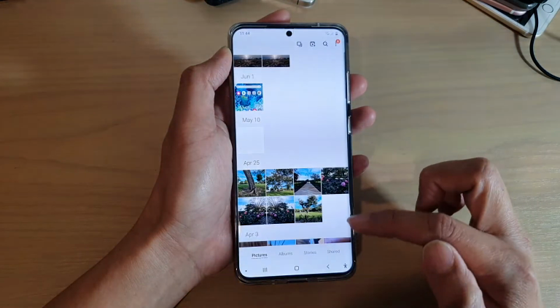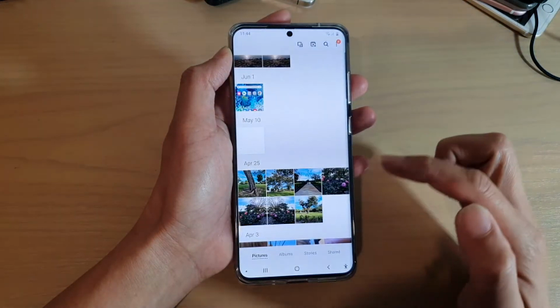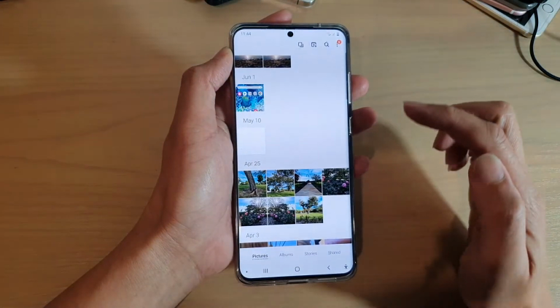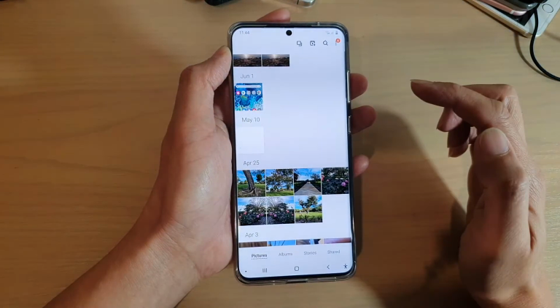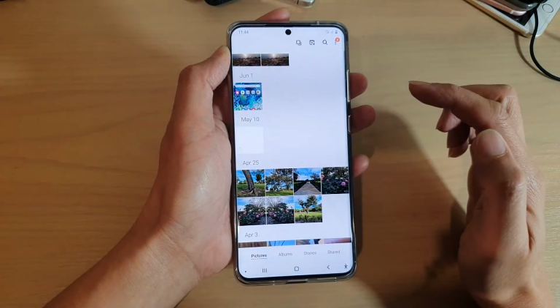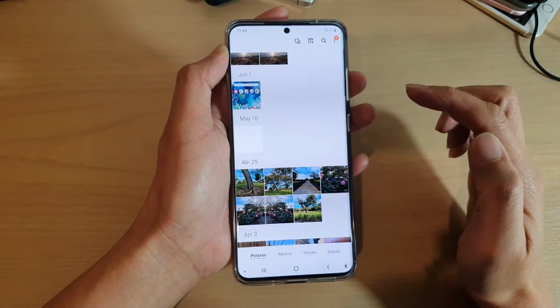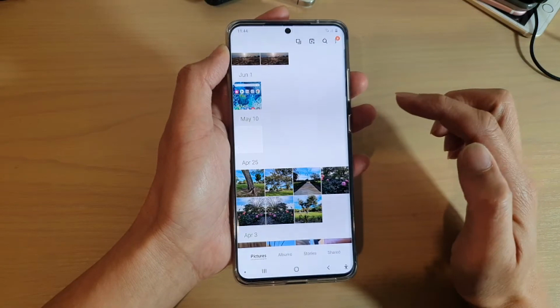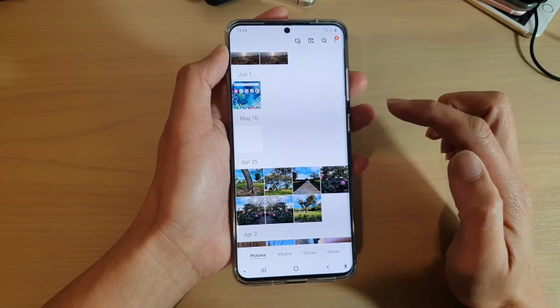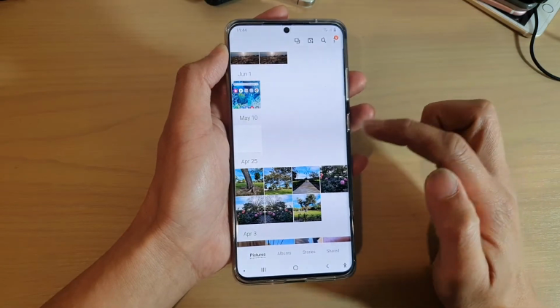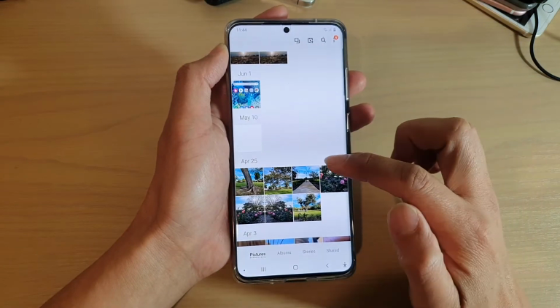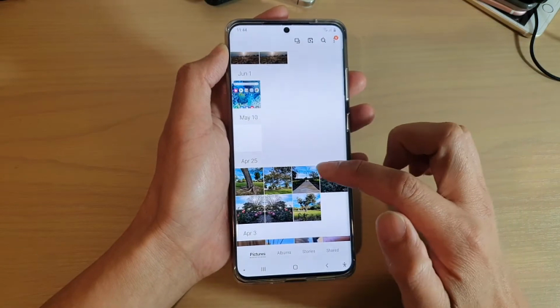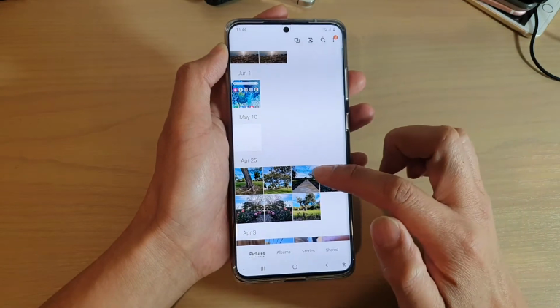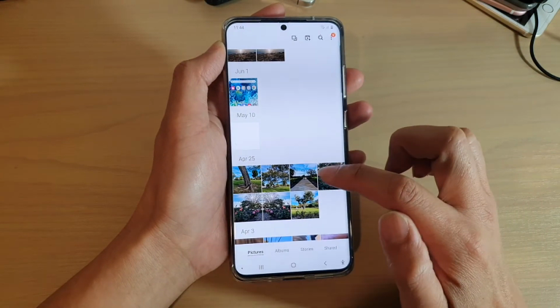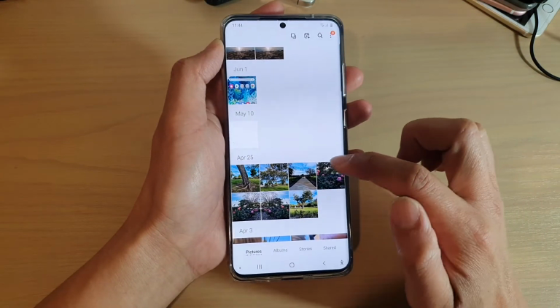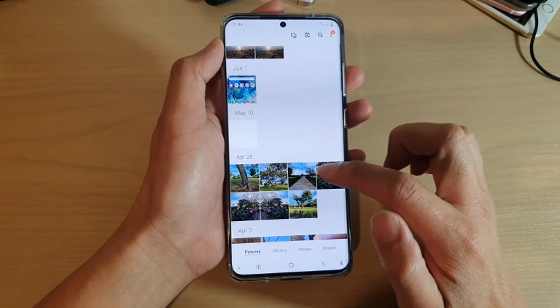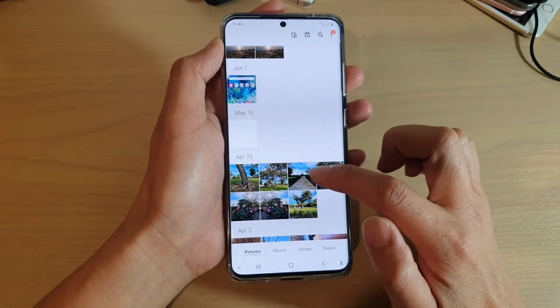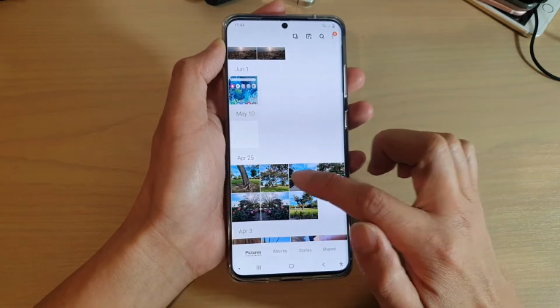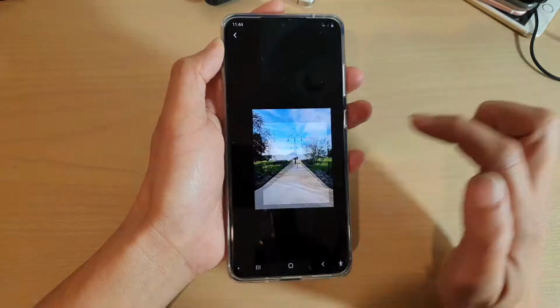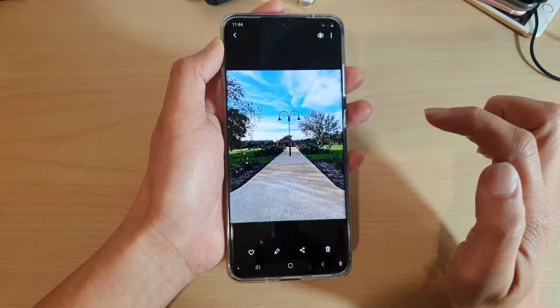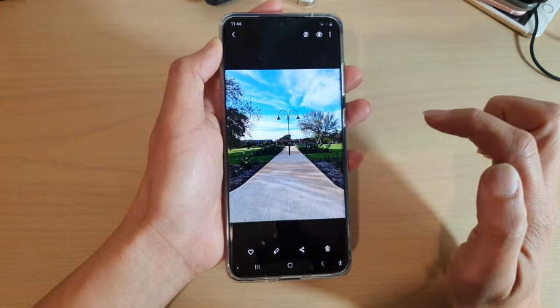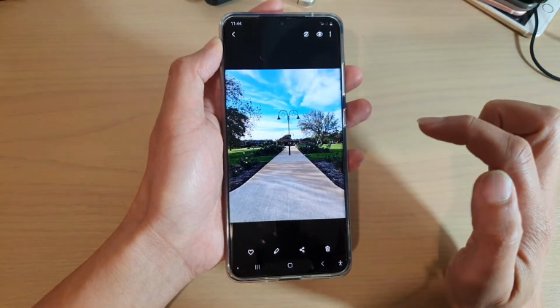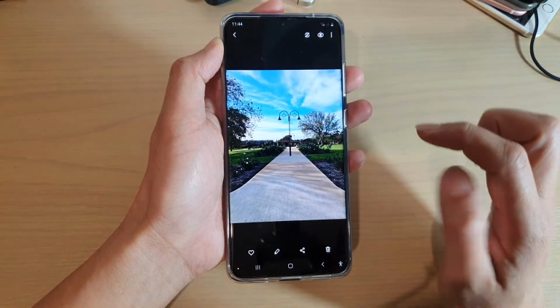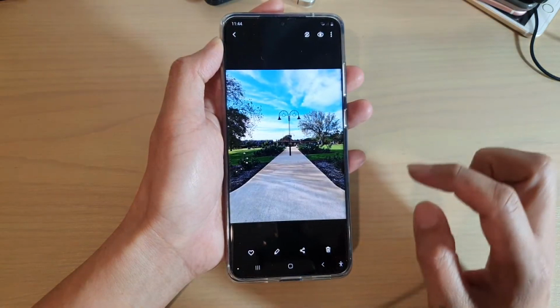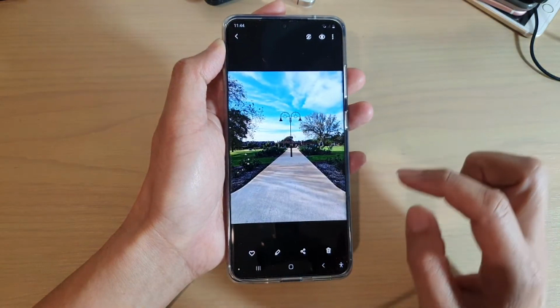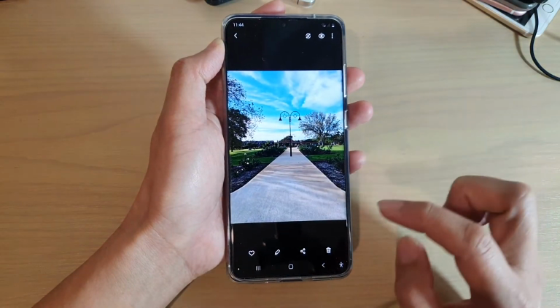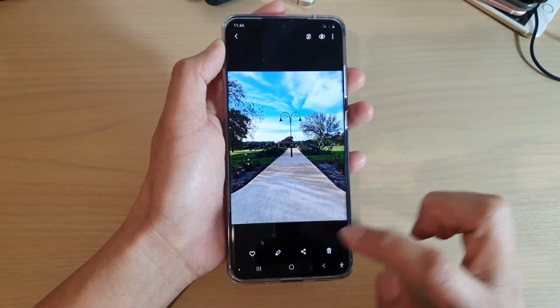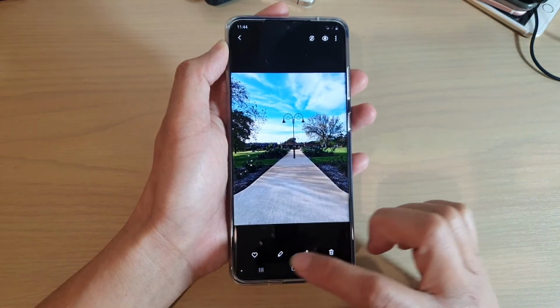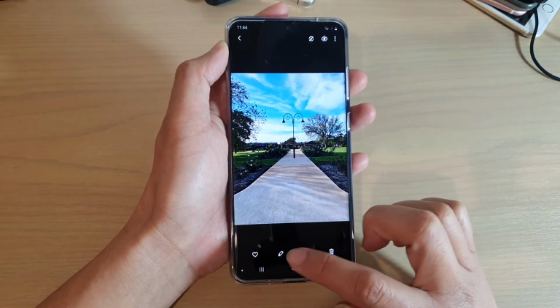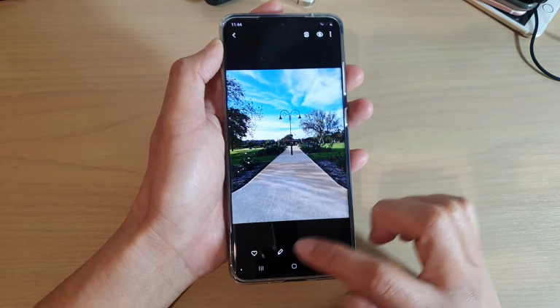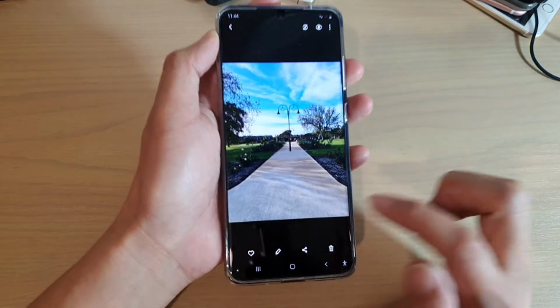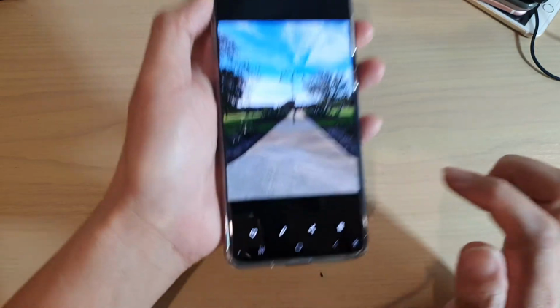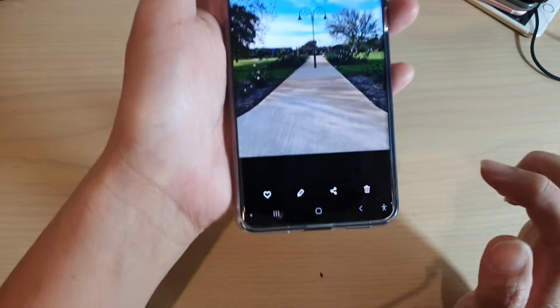Once the Gallery has launched, you want to select a photo that you want to edit. So say I want to crop this picture — I'm going to tap on the edit button.